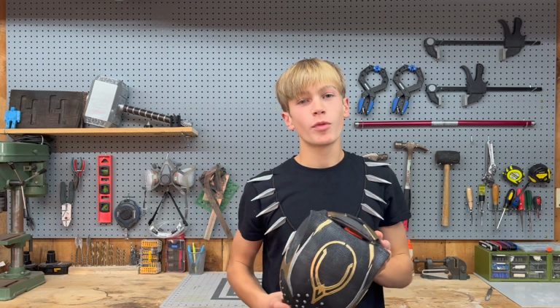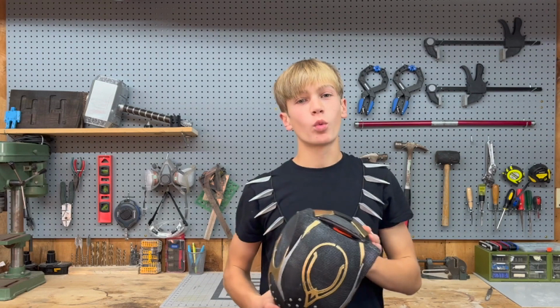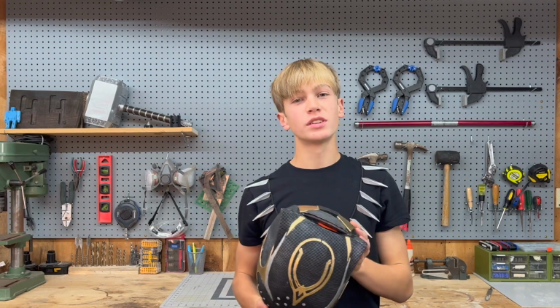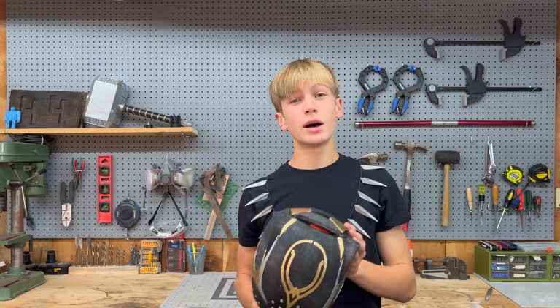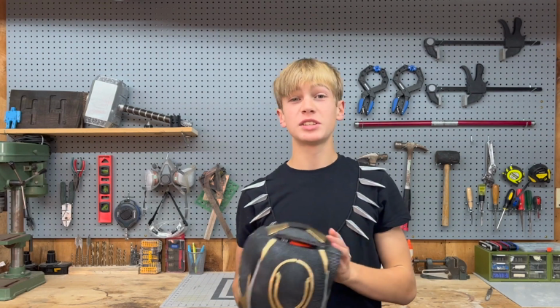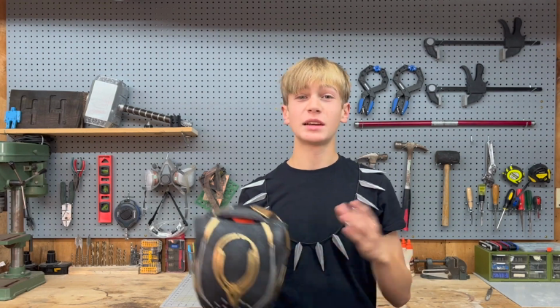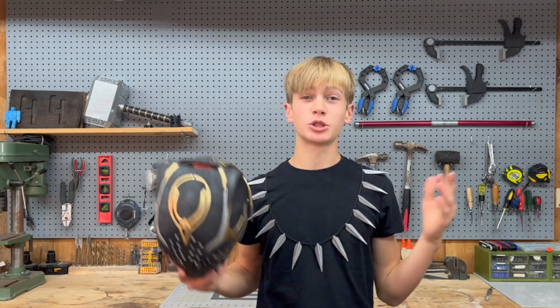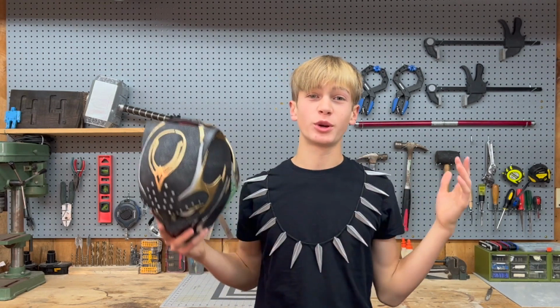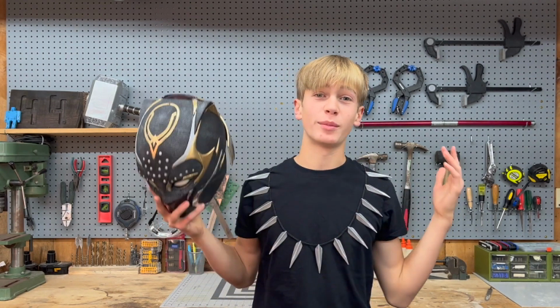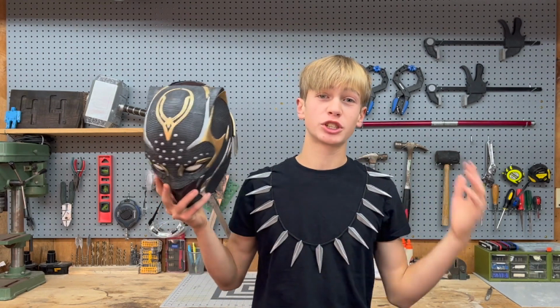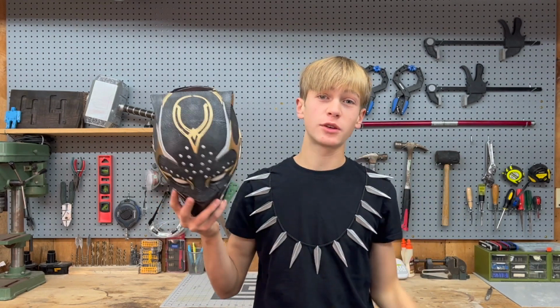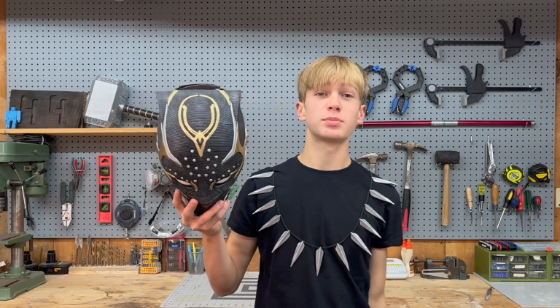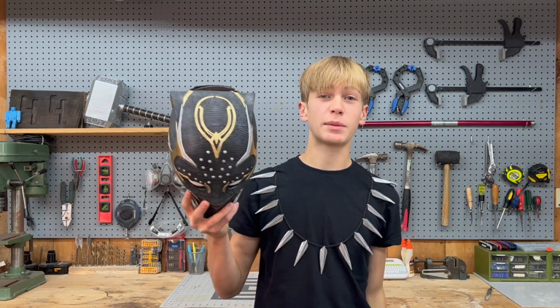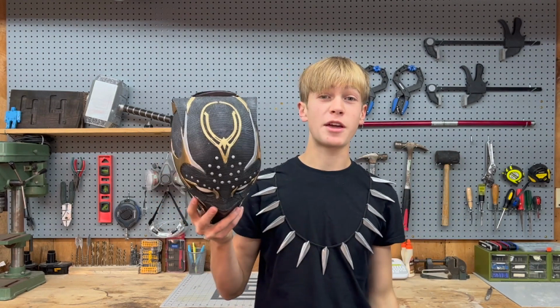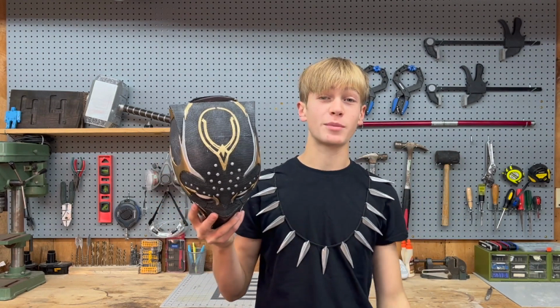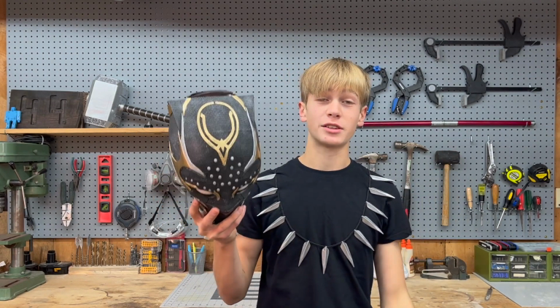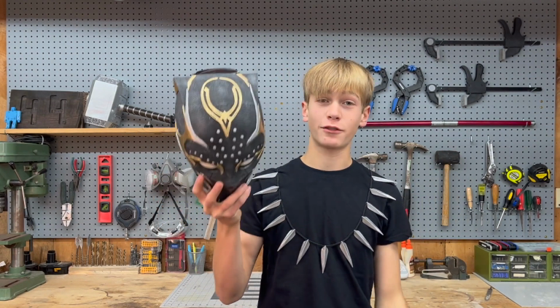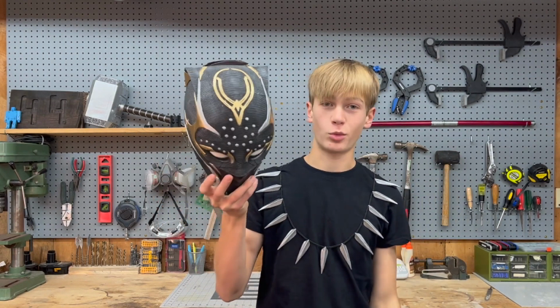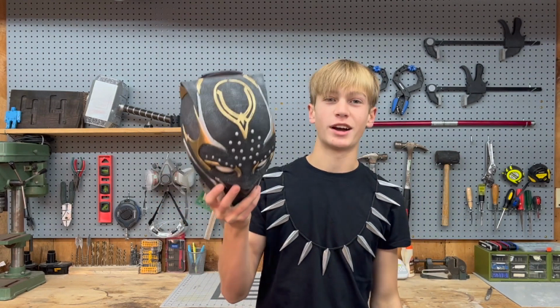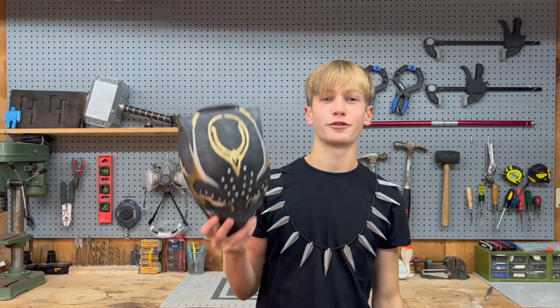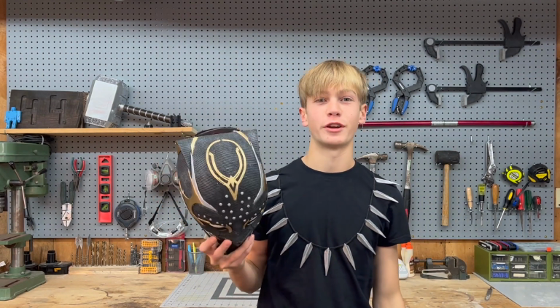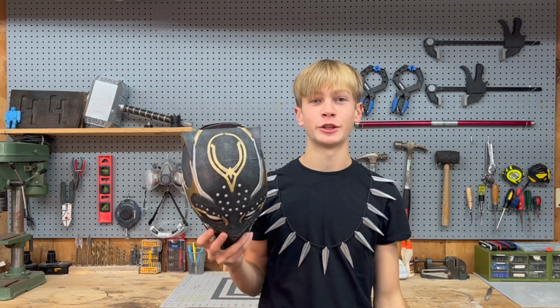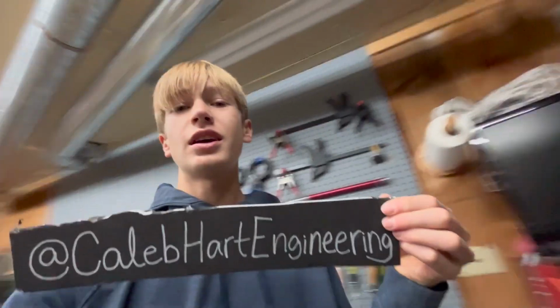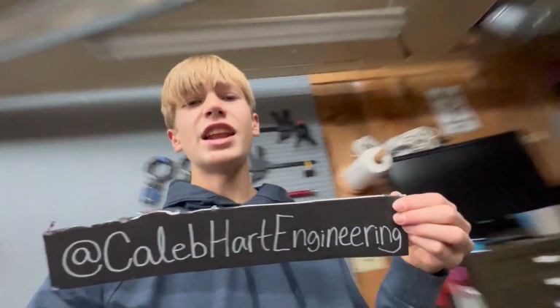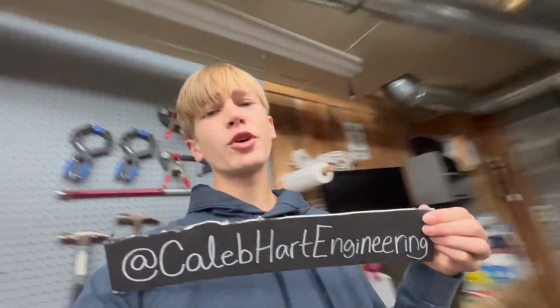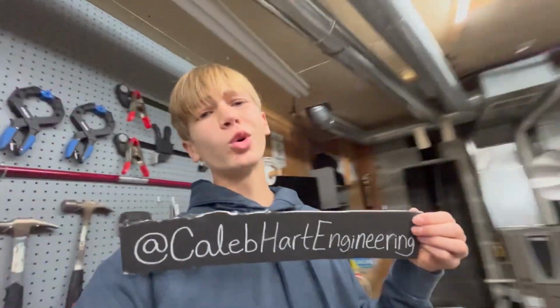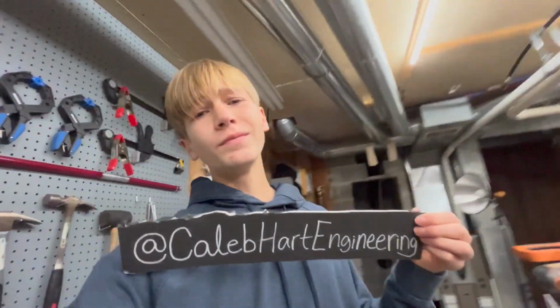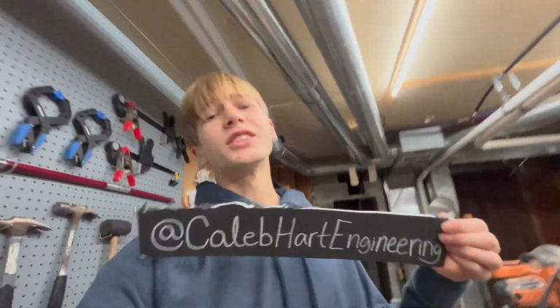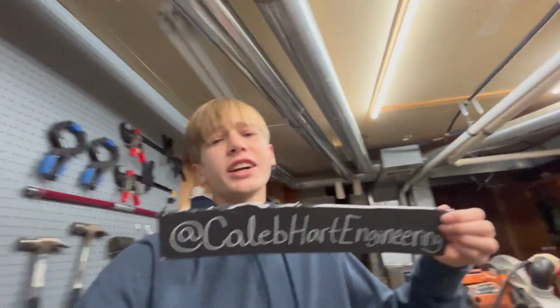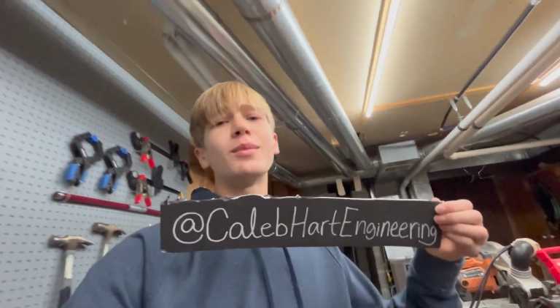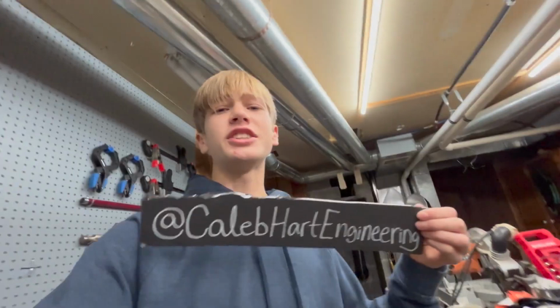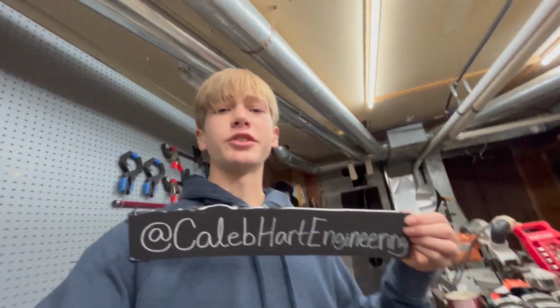What is up? Today I'm going to show you how to make Shuri's Black Panther mask from Wakanda Forever. And if you're cool, check out my channel too.